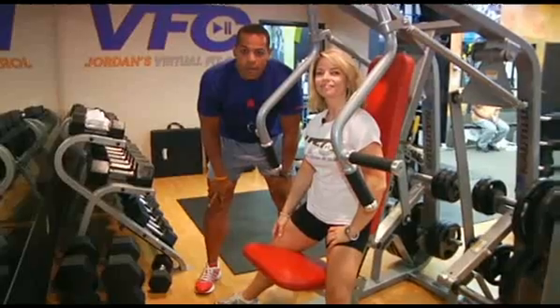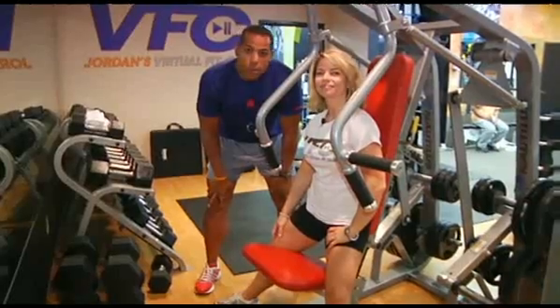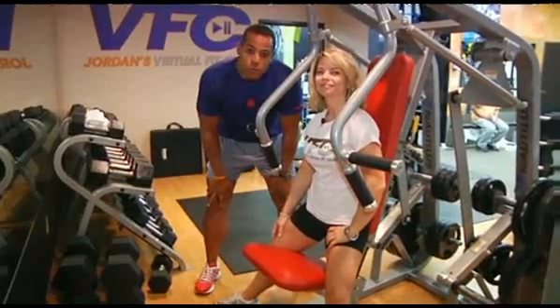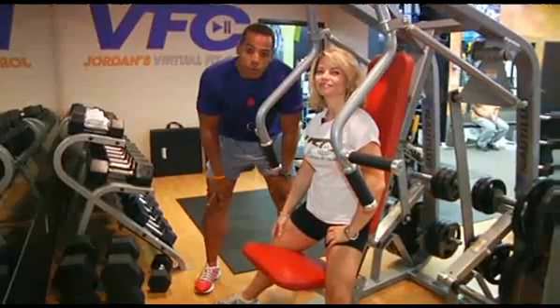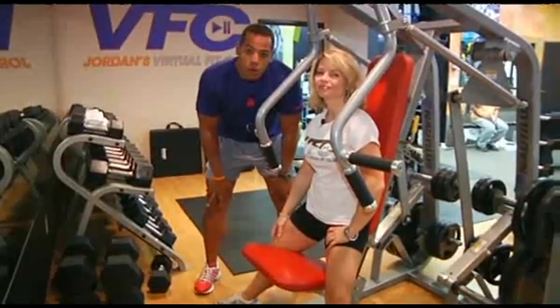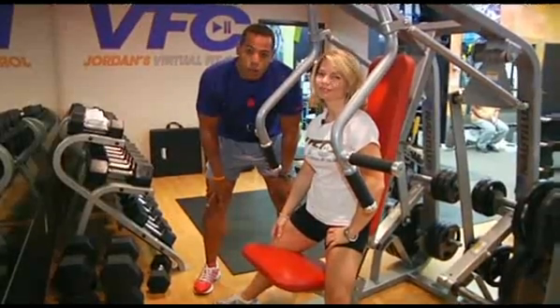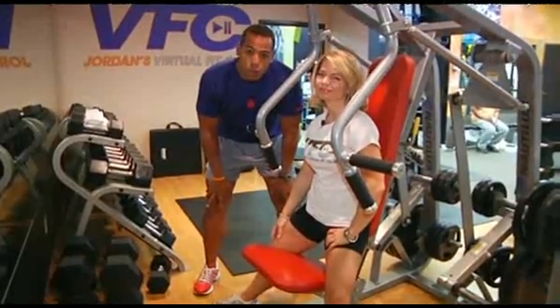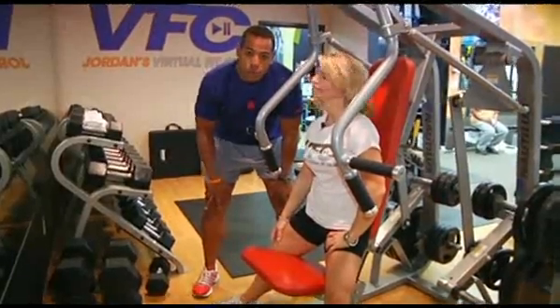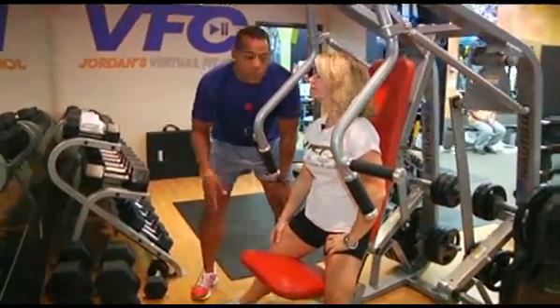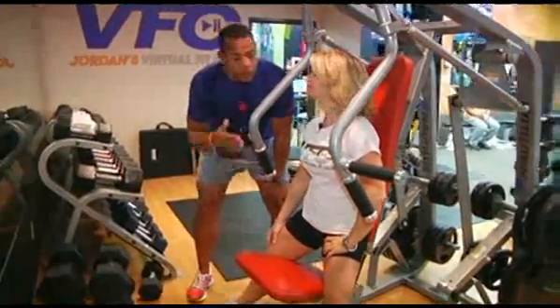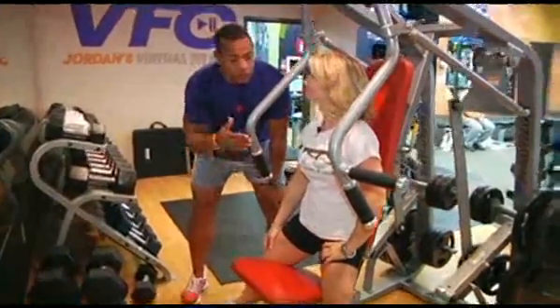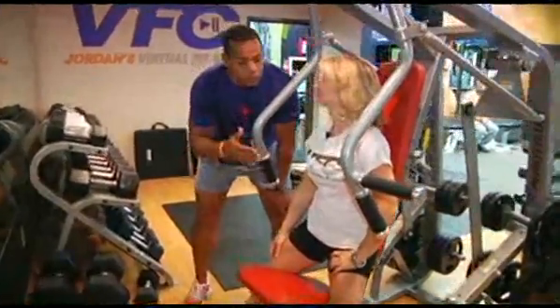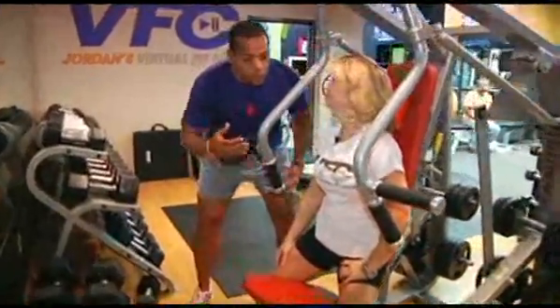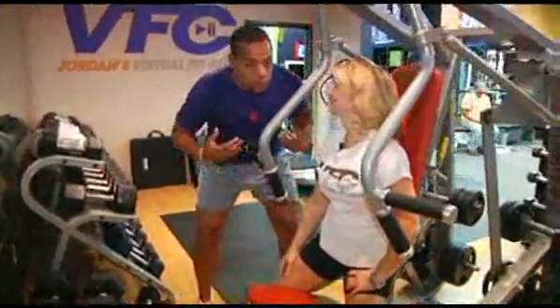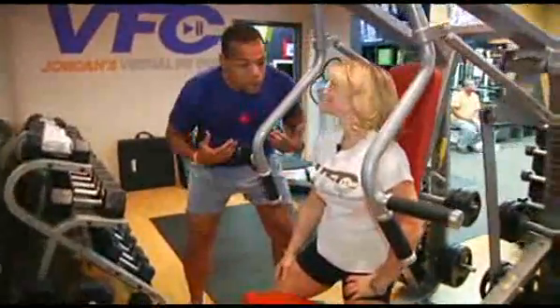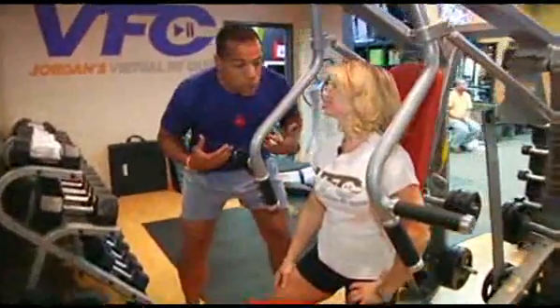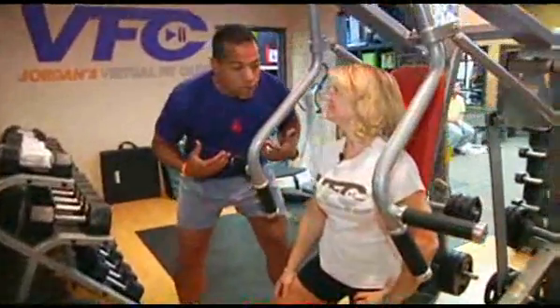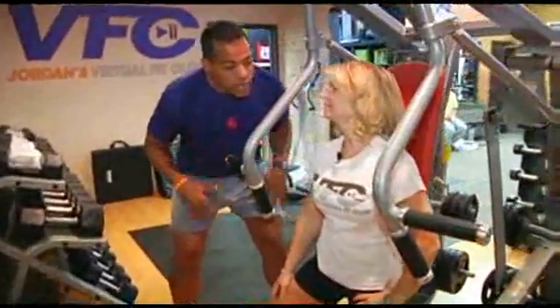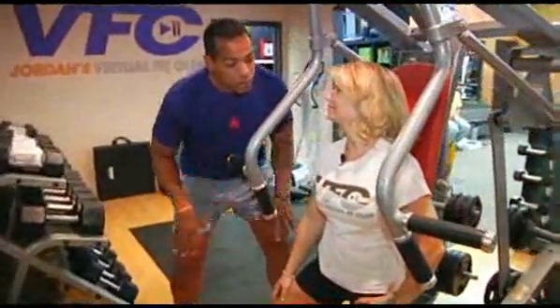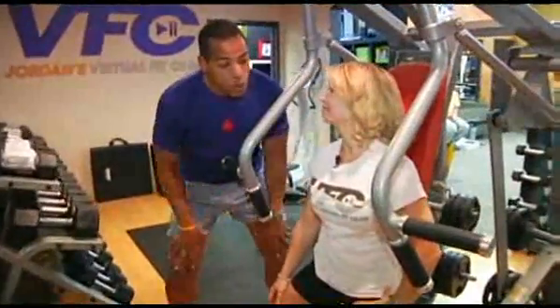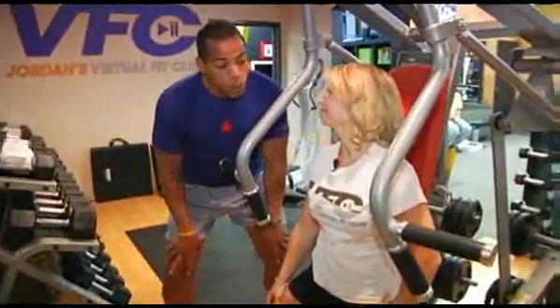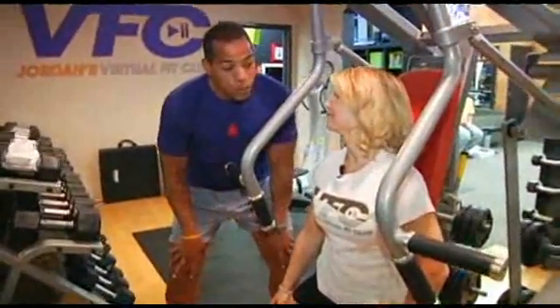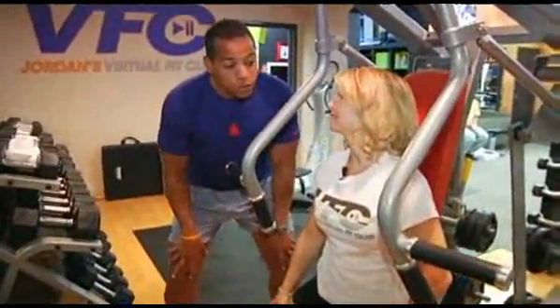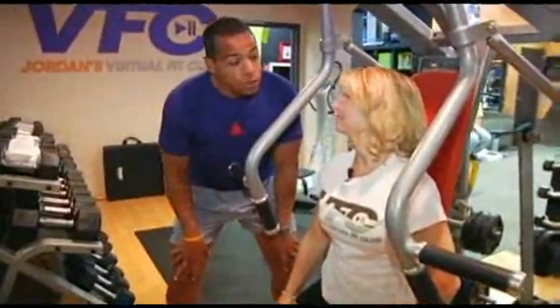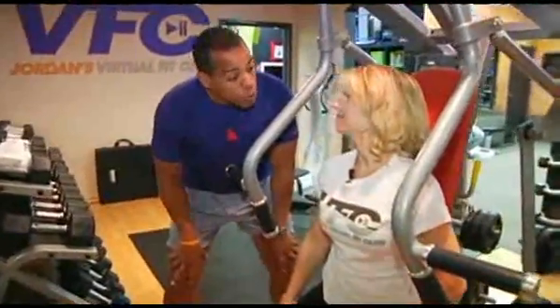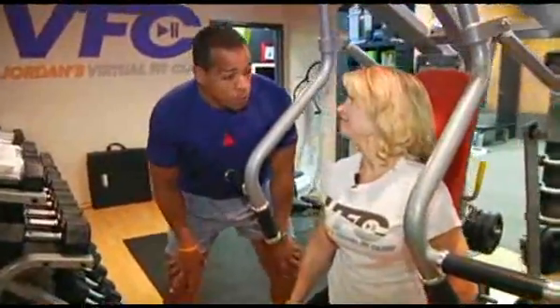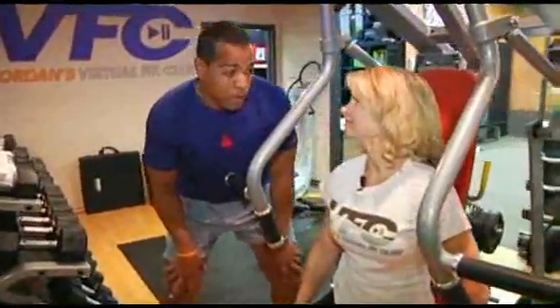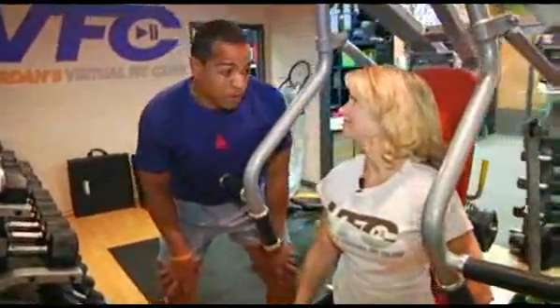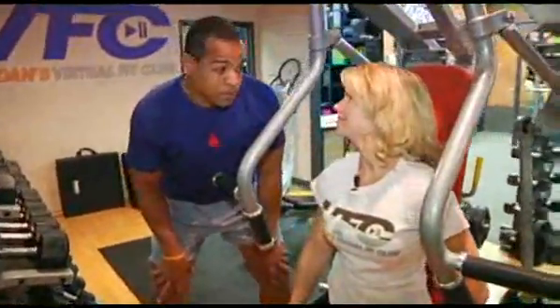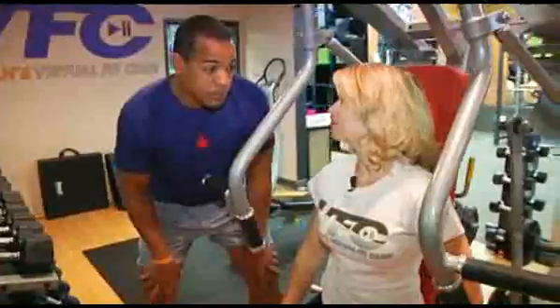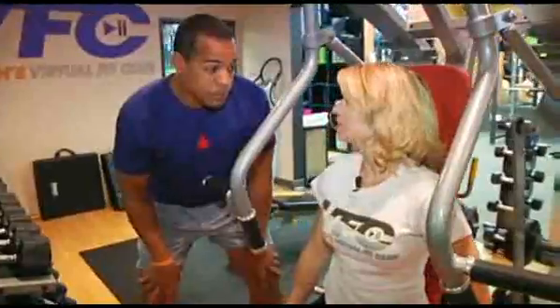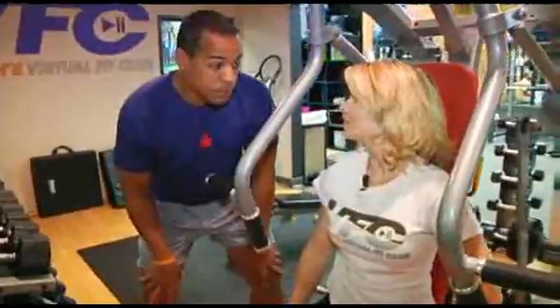I'm here with trainer Carla Porter, and today, Carla, you're going to show us an upper body workout that actually incorporates your lower body. That's right, Chris.